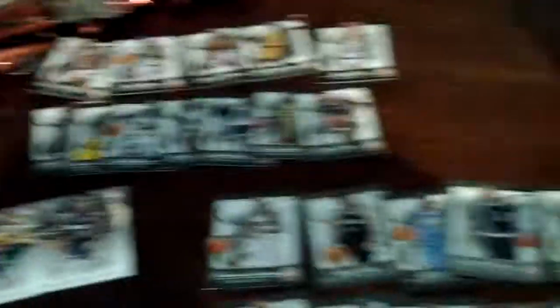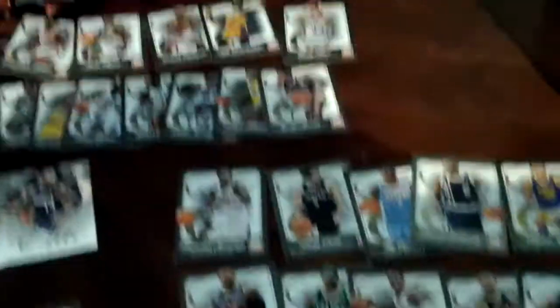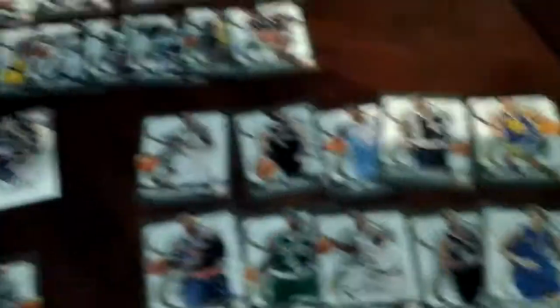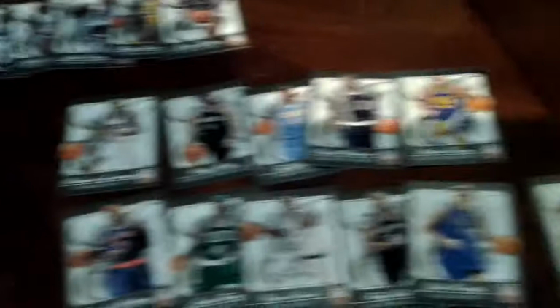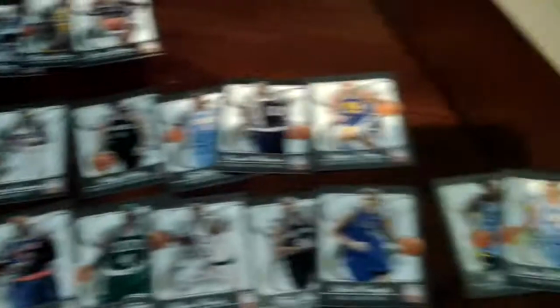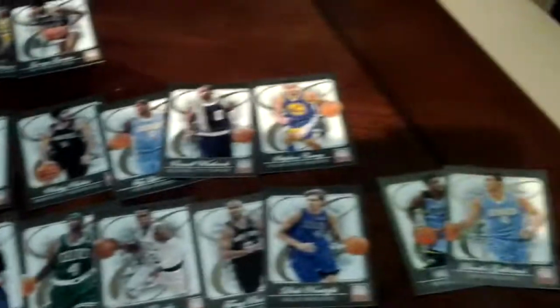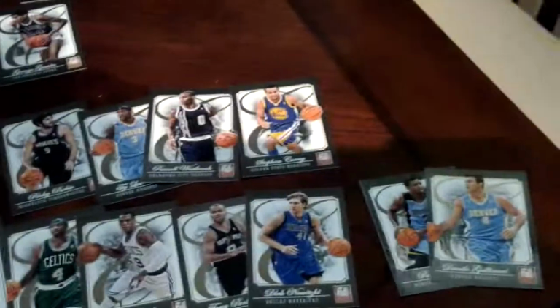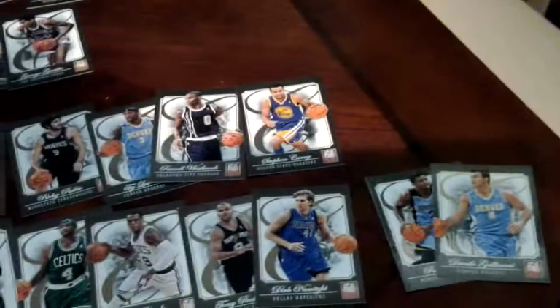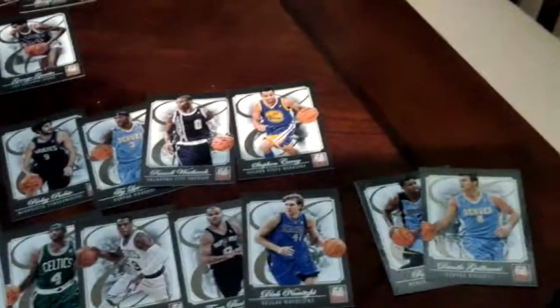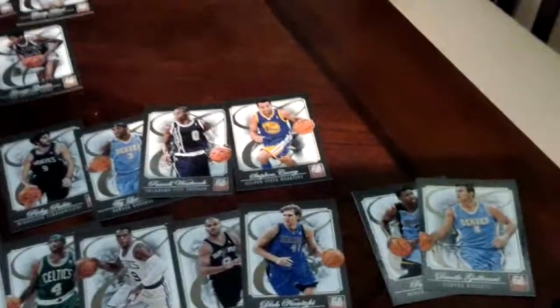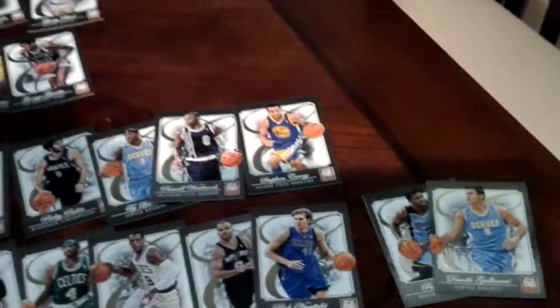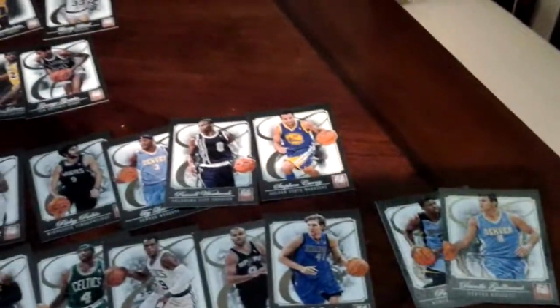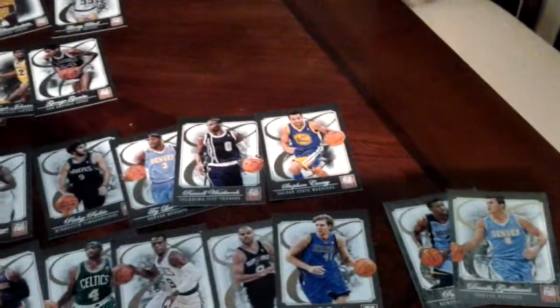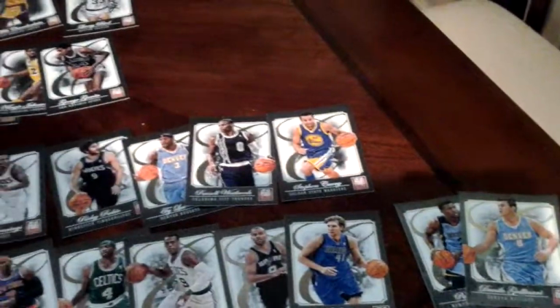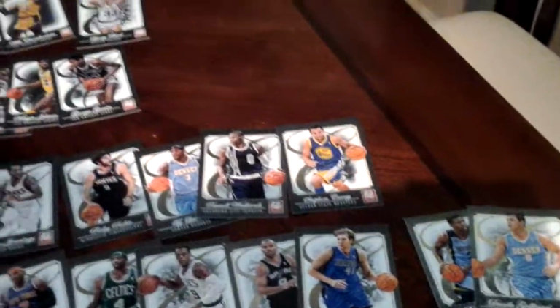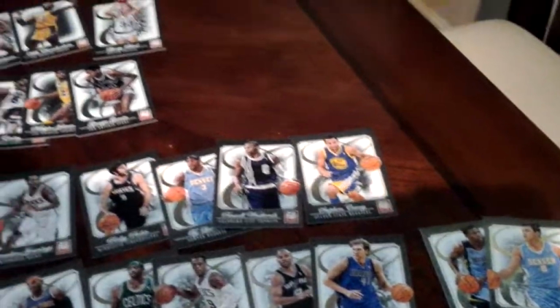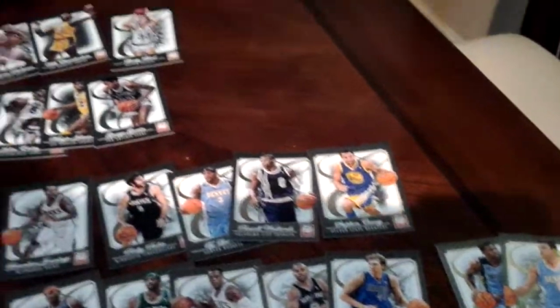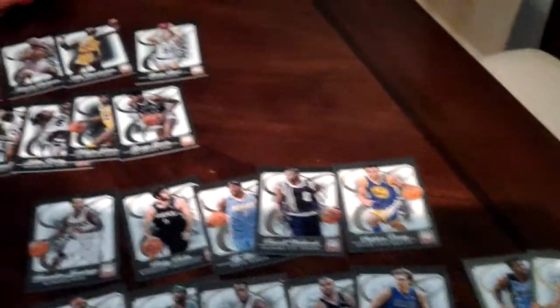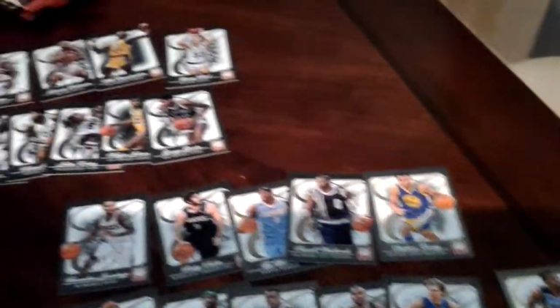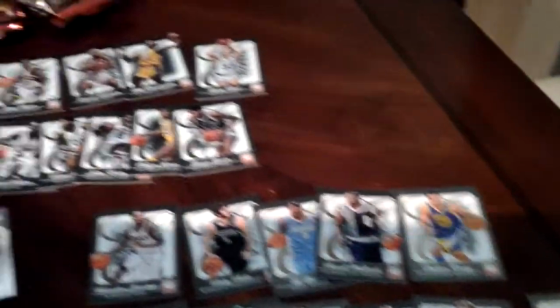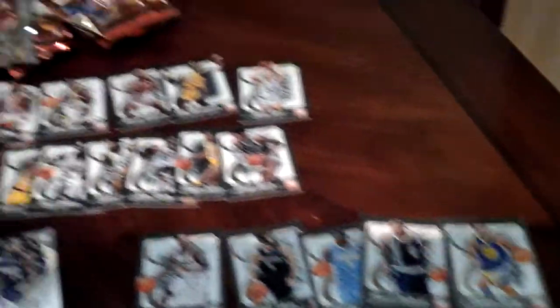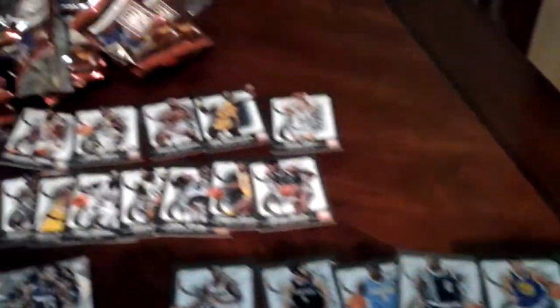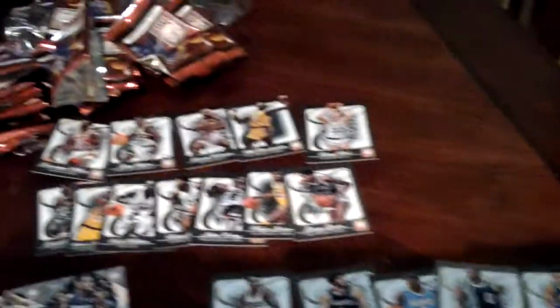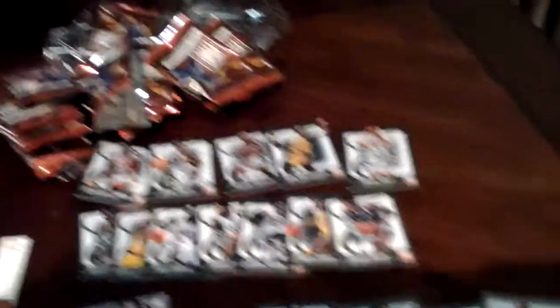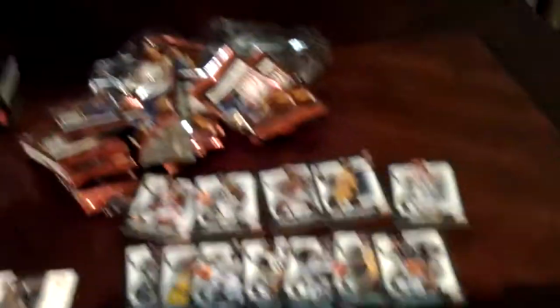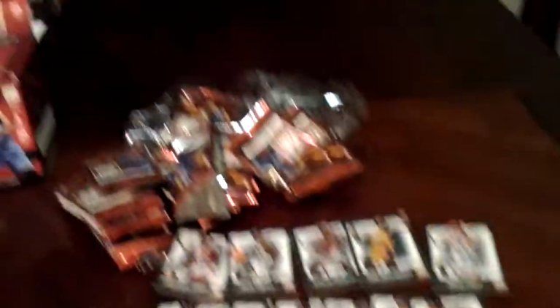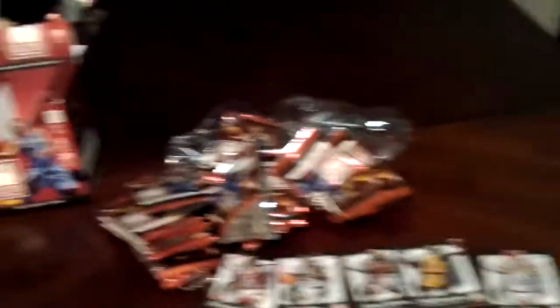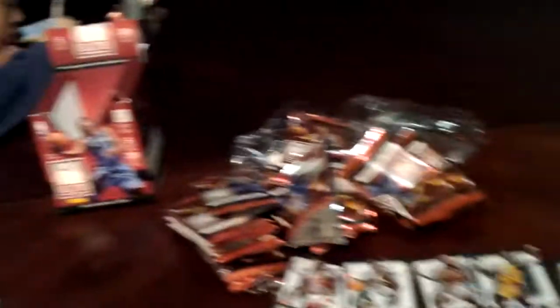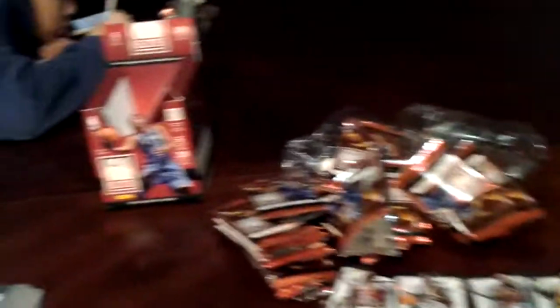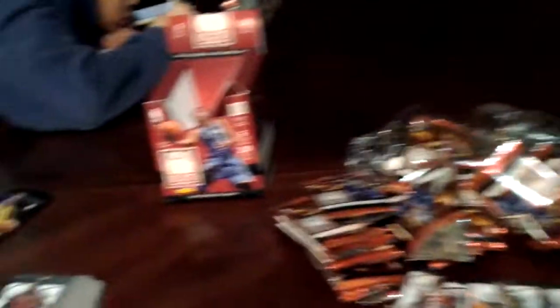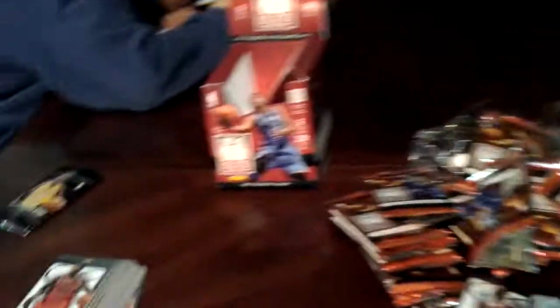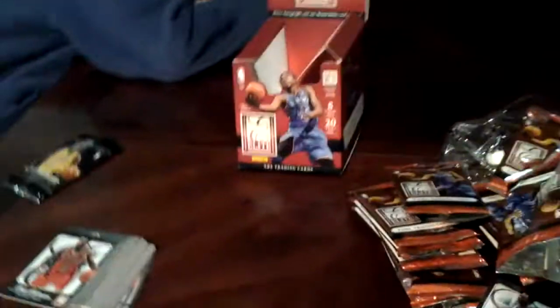Thanks for watching YouTube, and I'm definitely going to buy some more packs of this. Thanks. Bye.